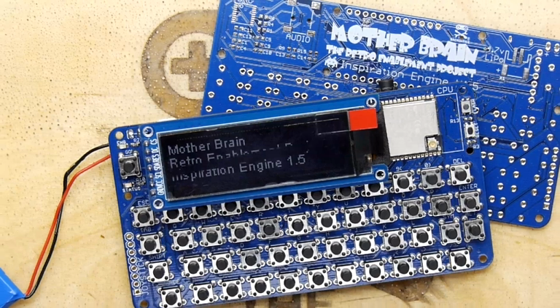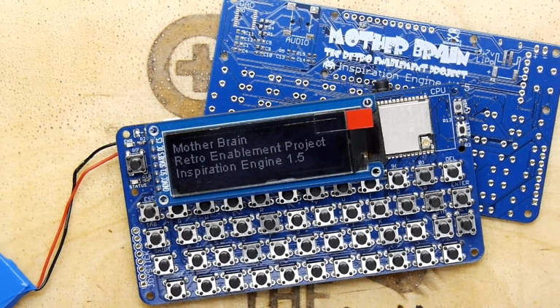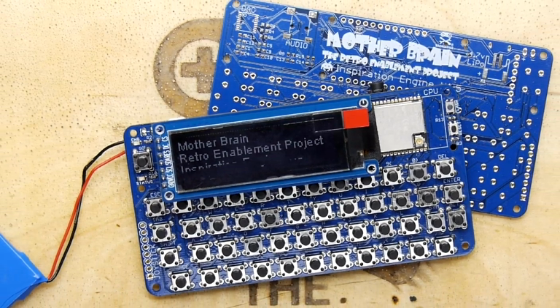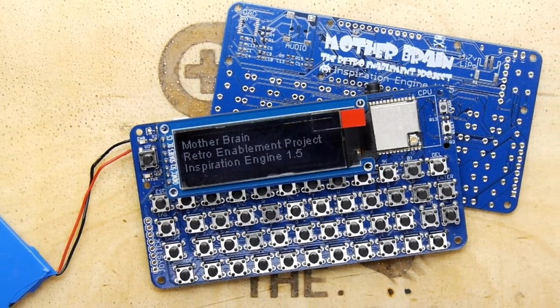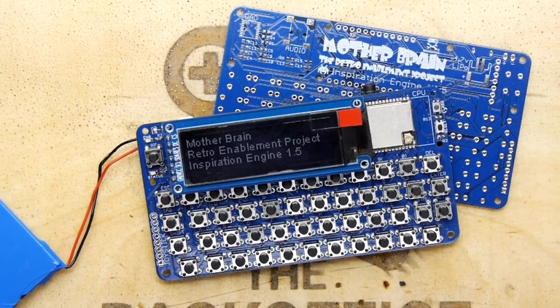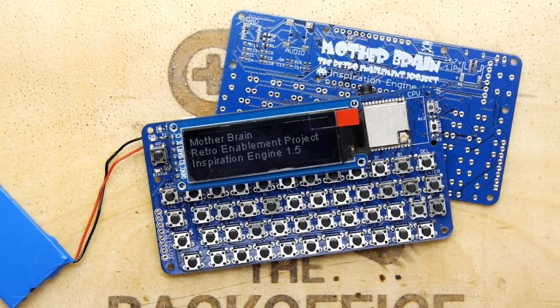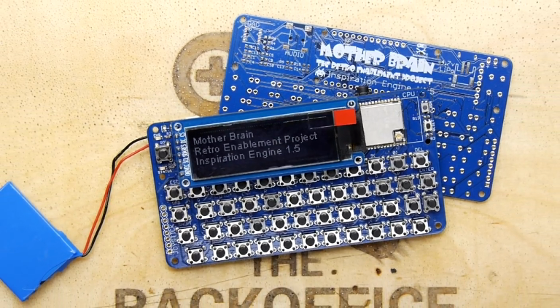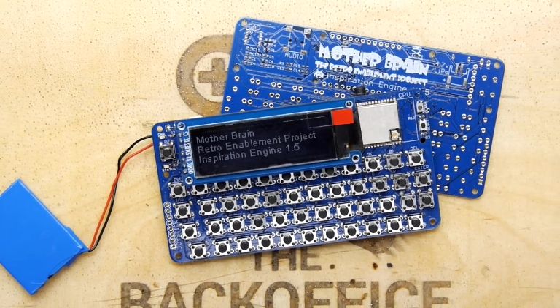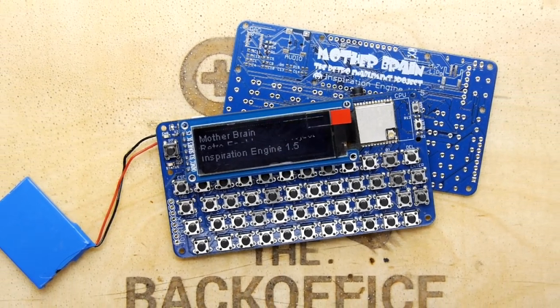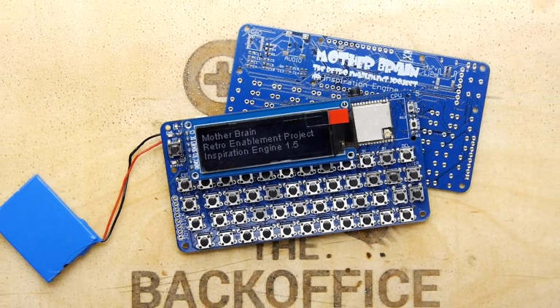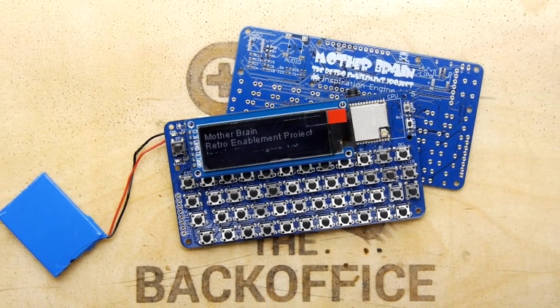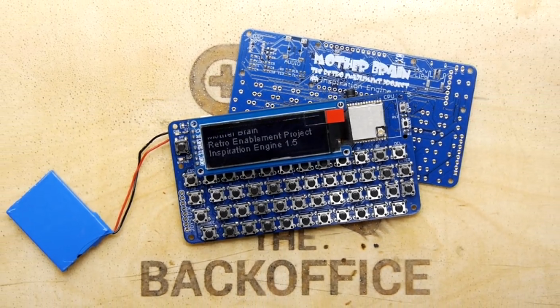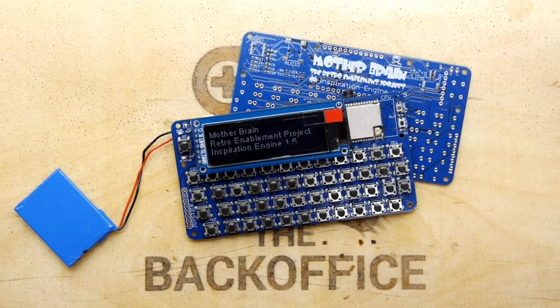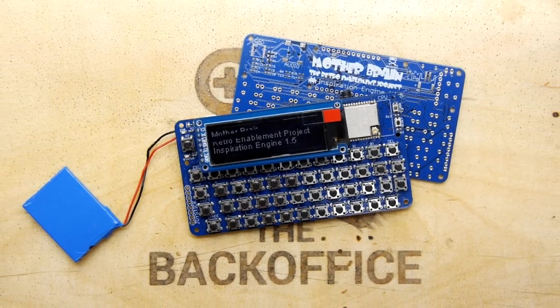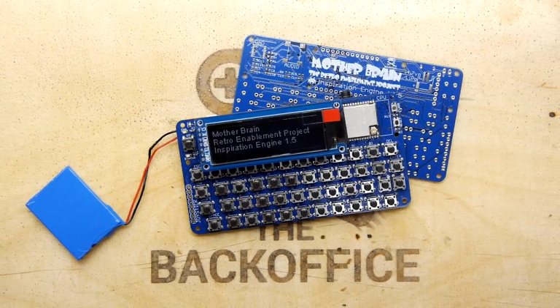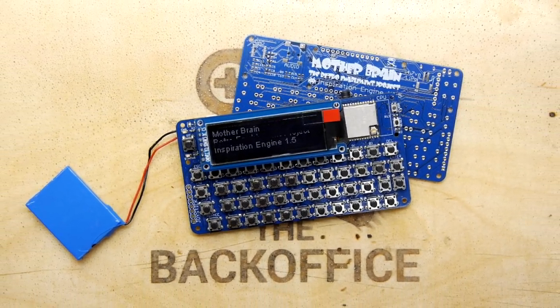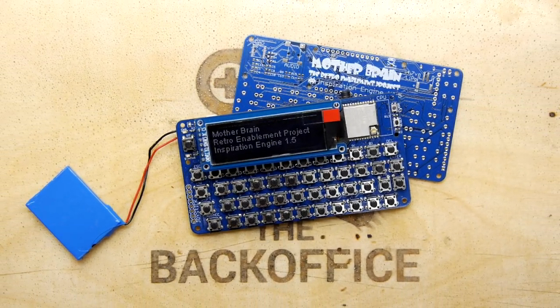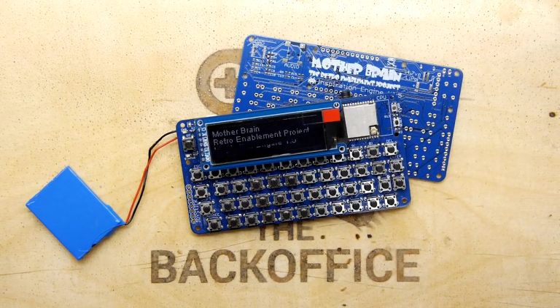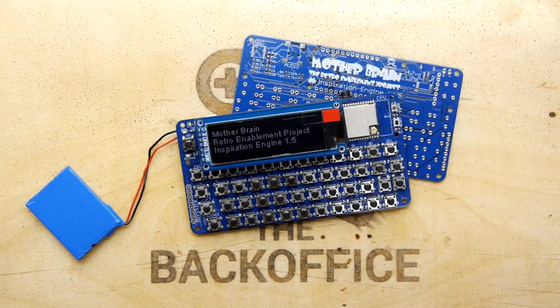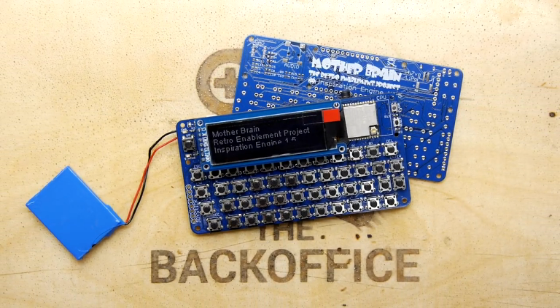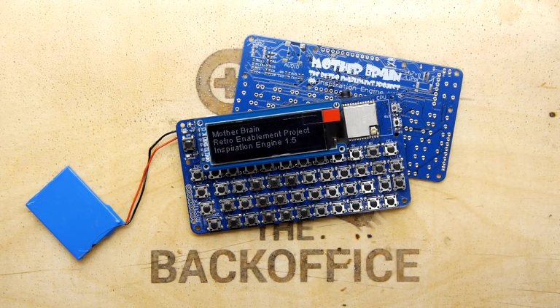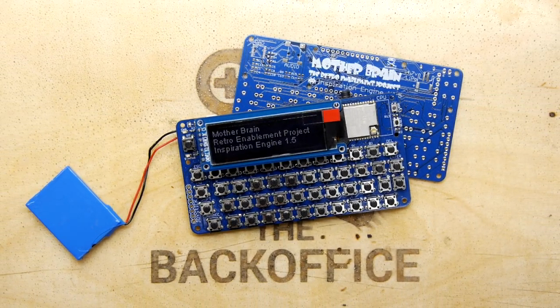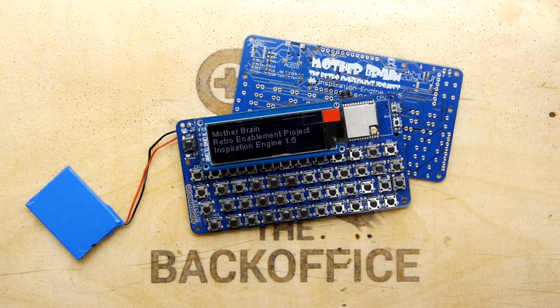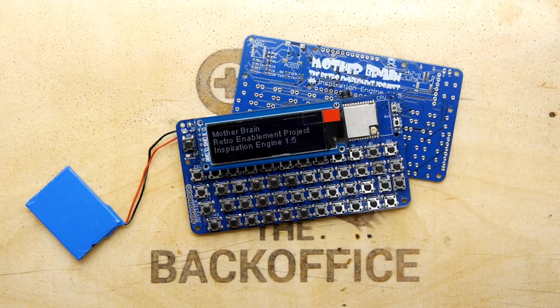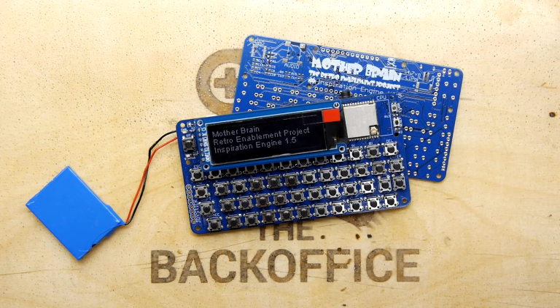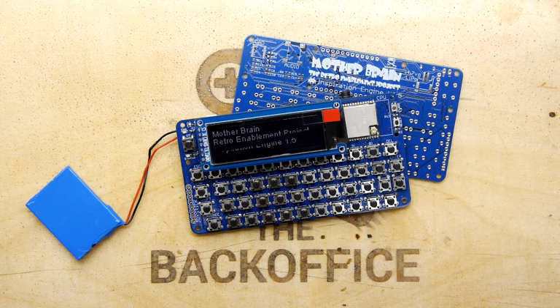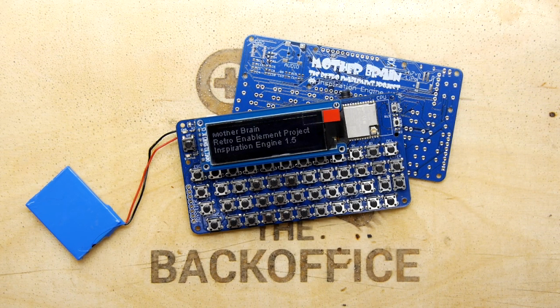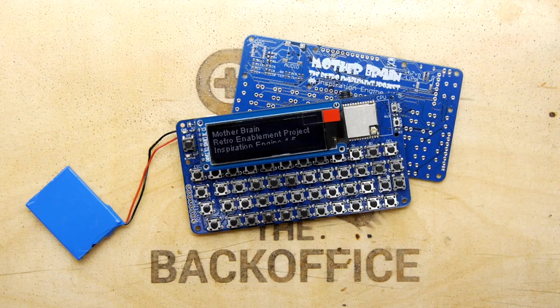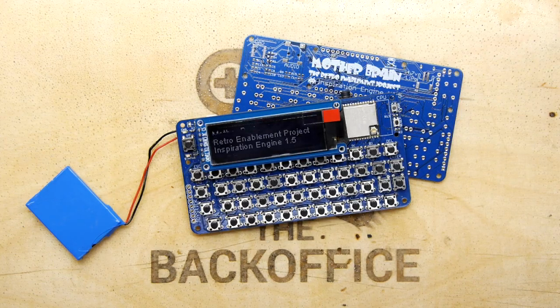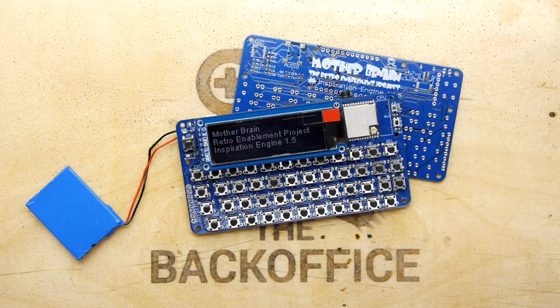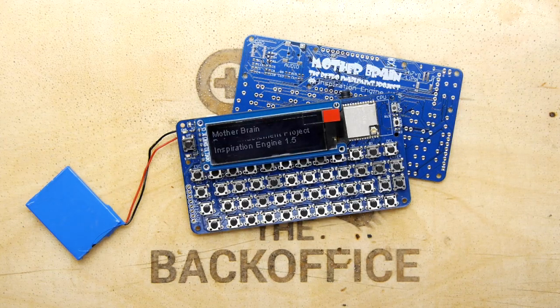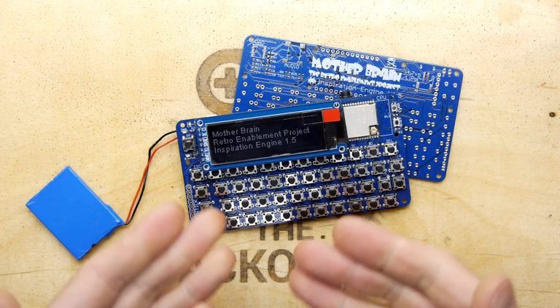This episode of the Back Office Show has been brought to you by Mother Brain, the retro enablement project.